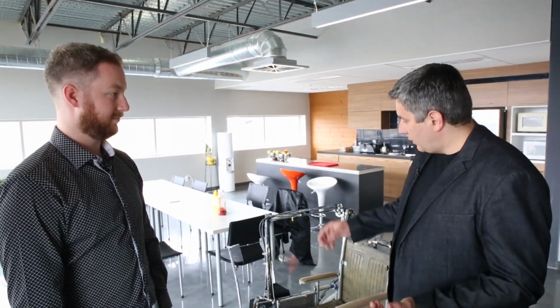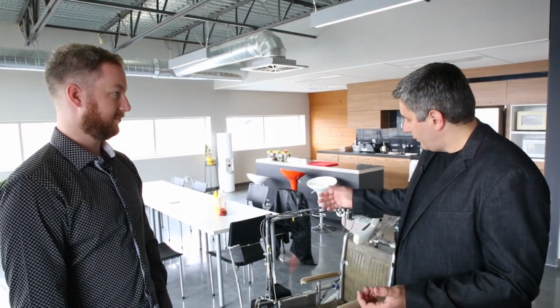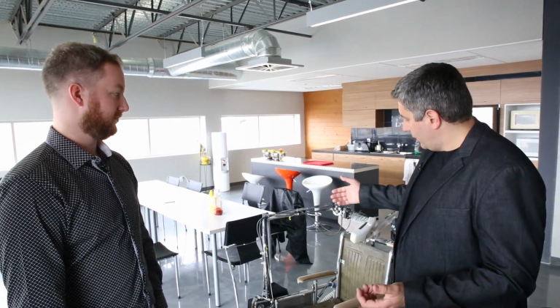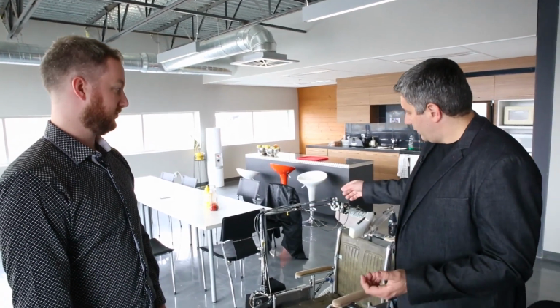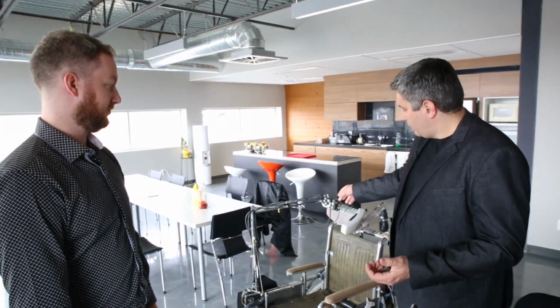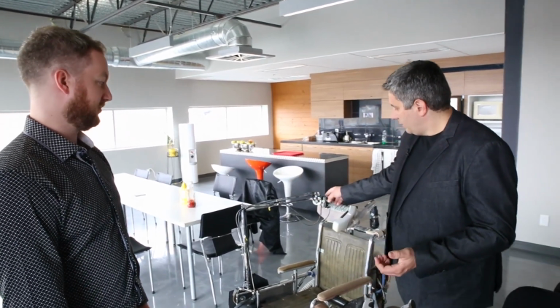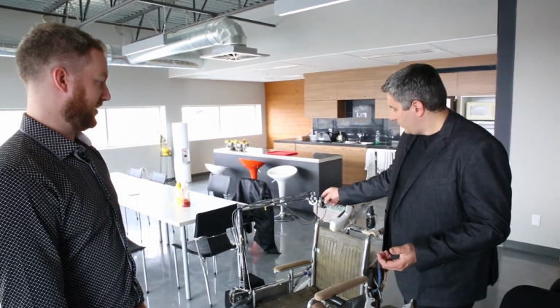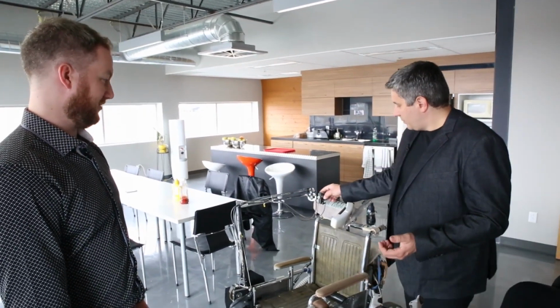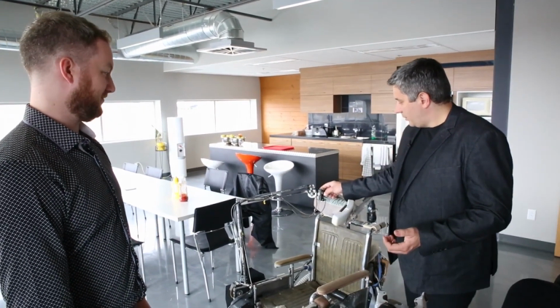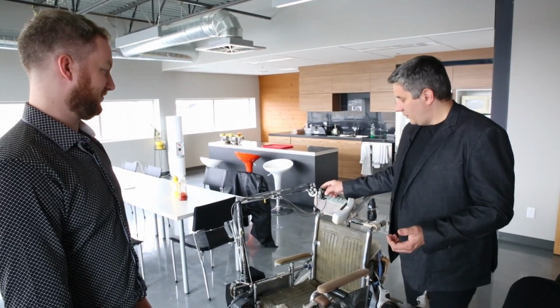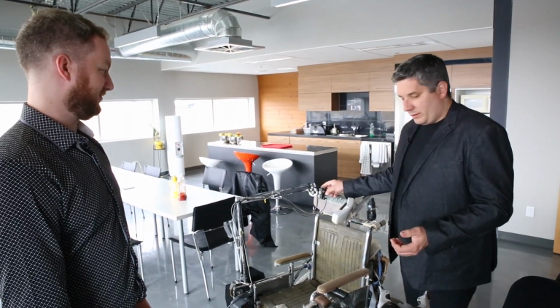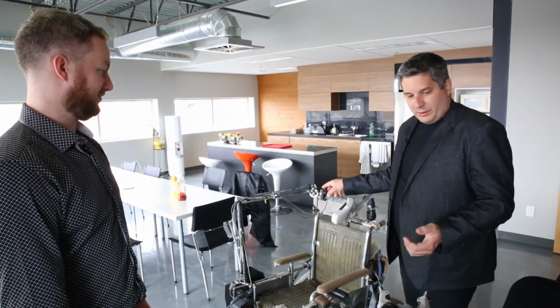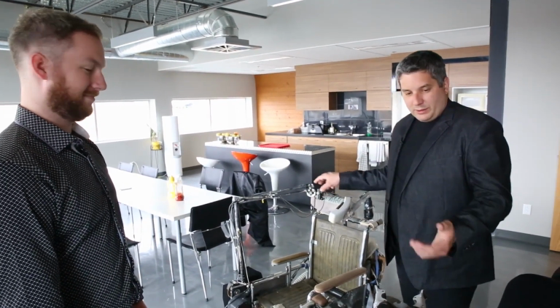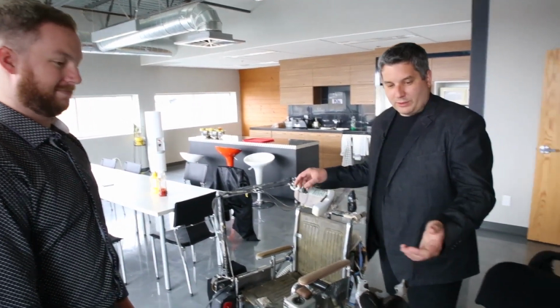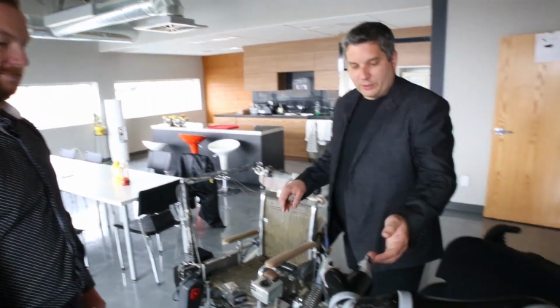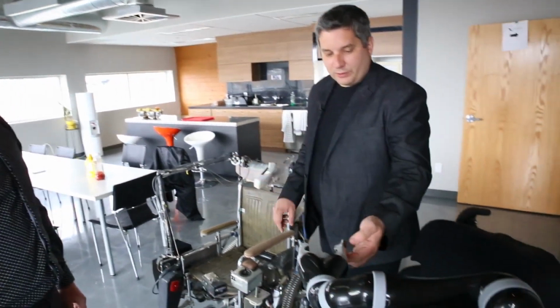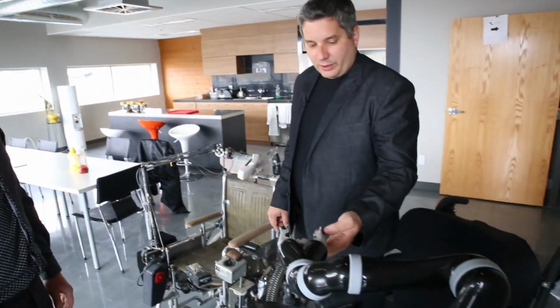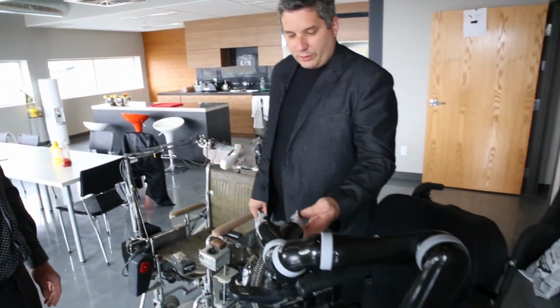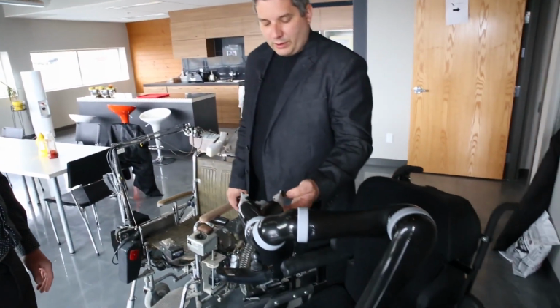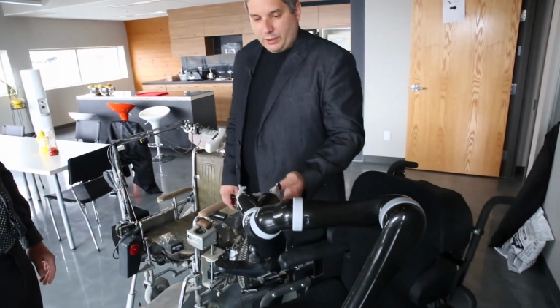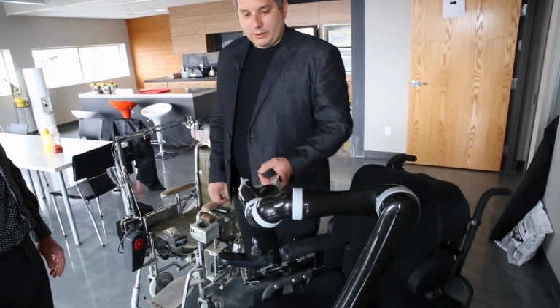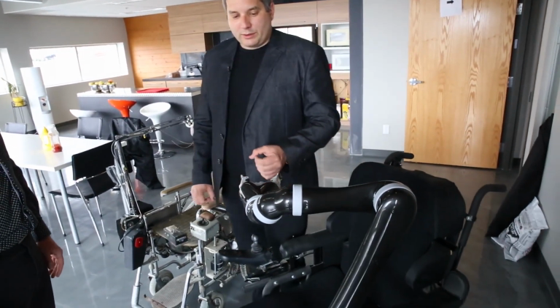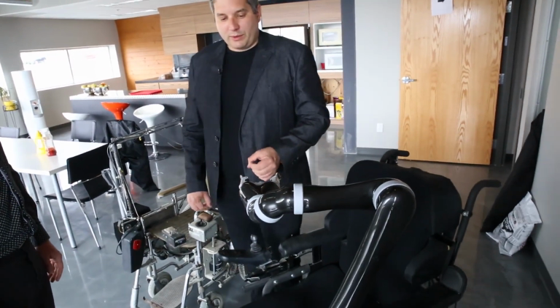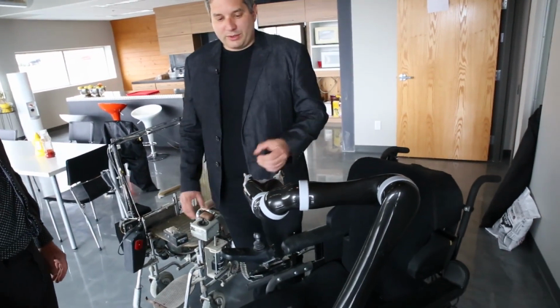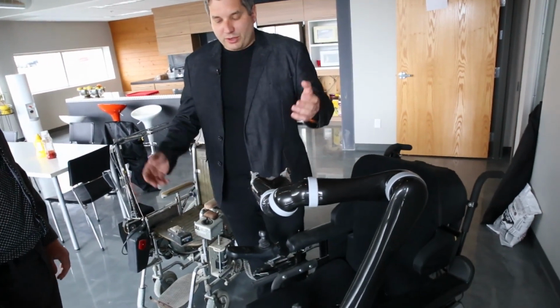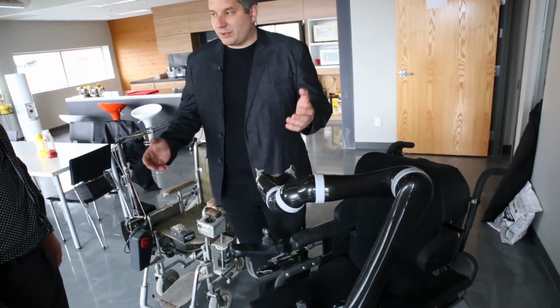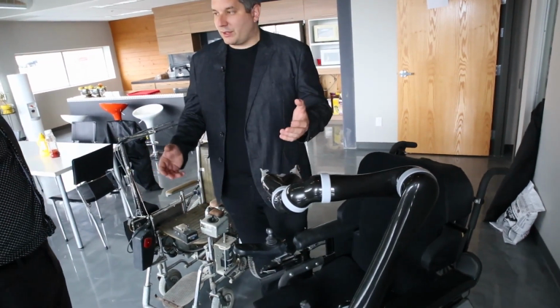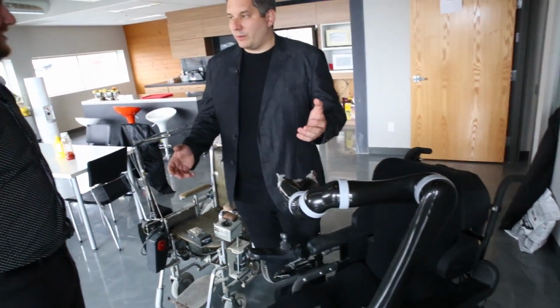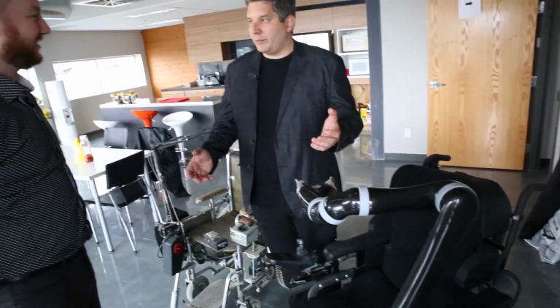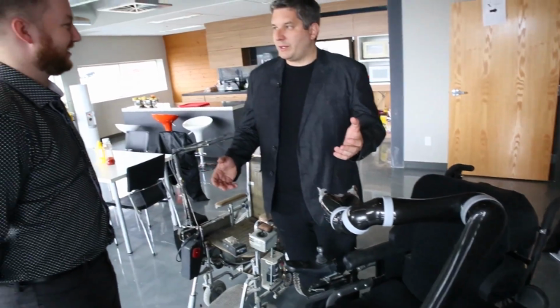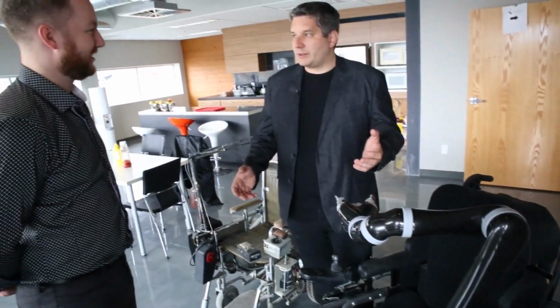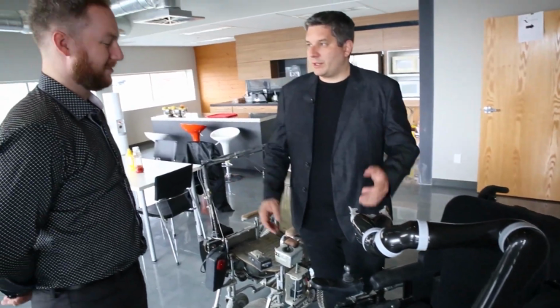So it went from this, which is pretty cool, to this, which is really cool. So why don't you show us where you make this thing?